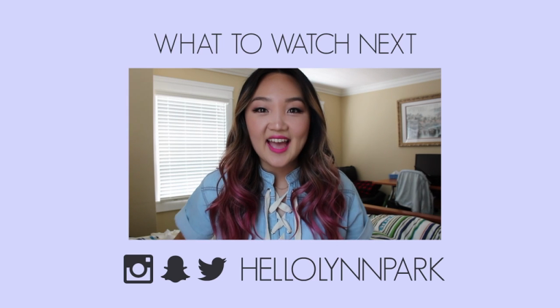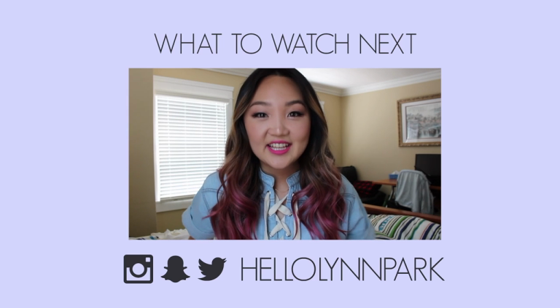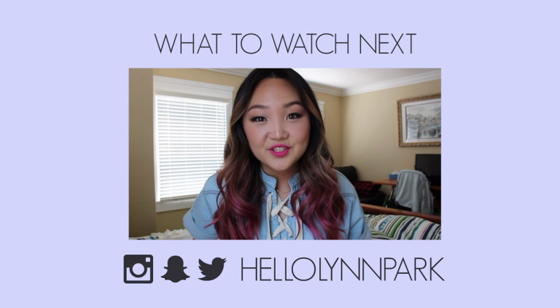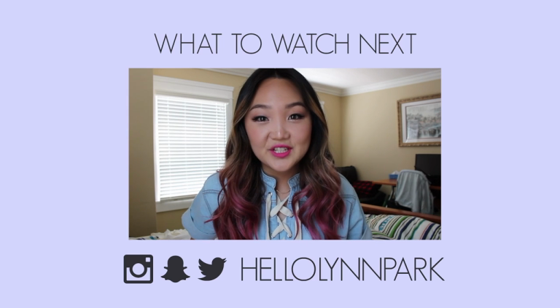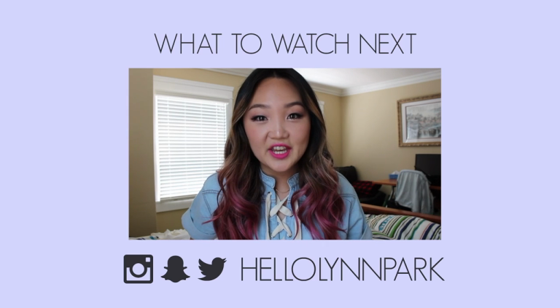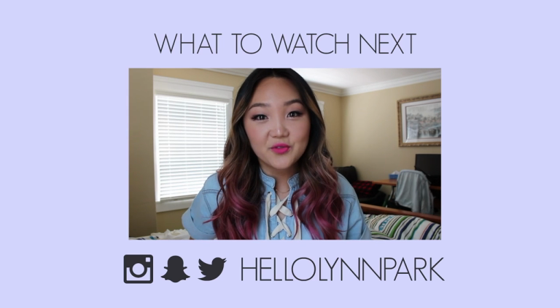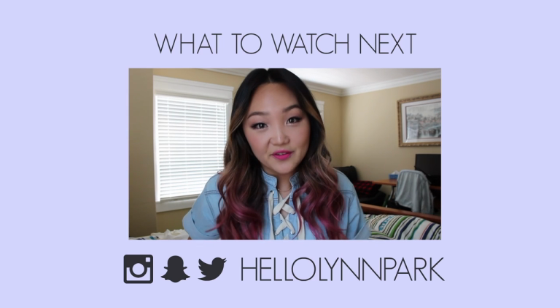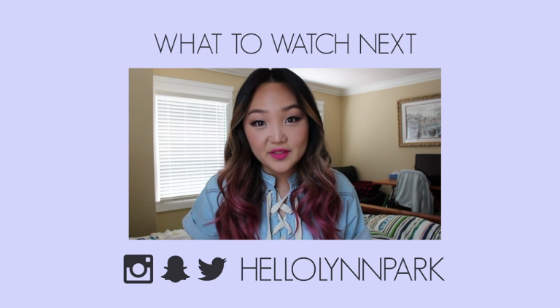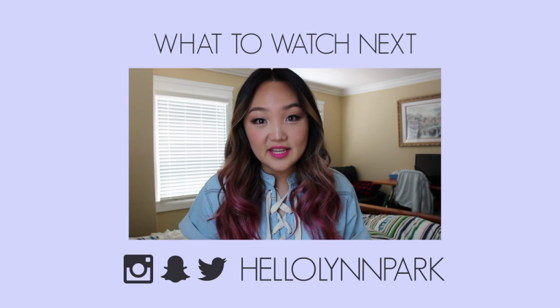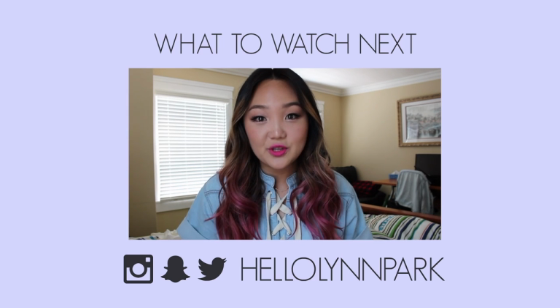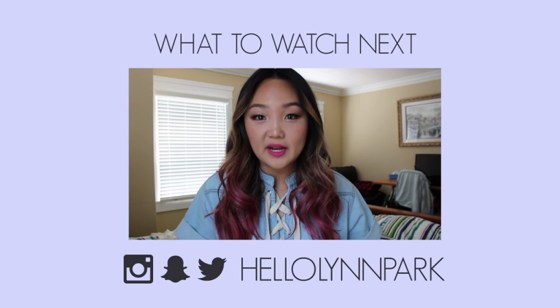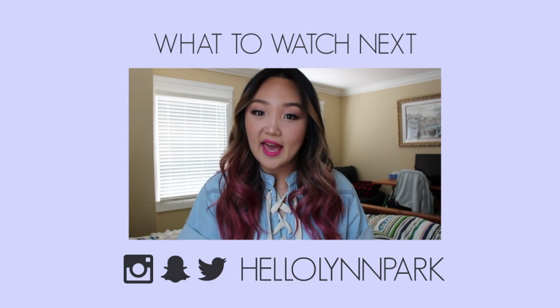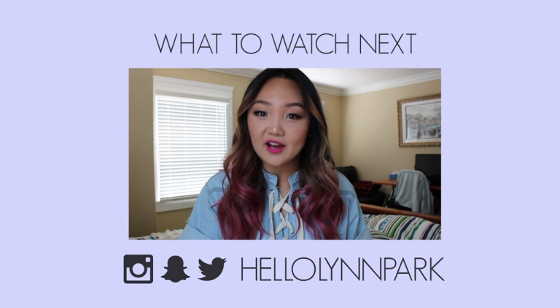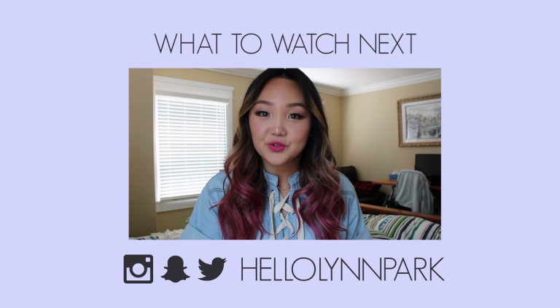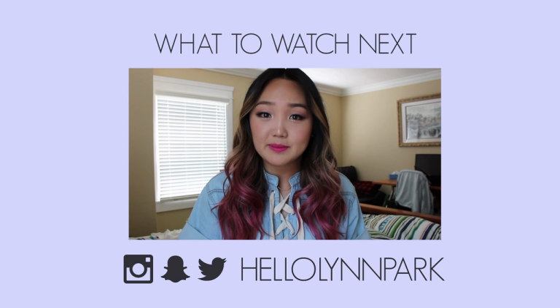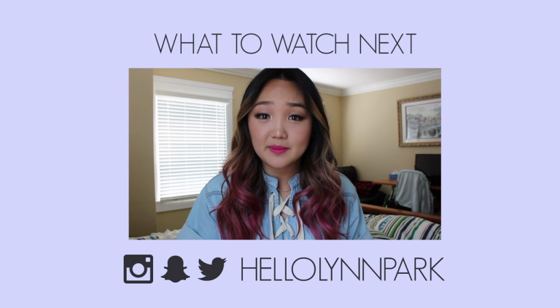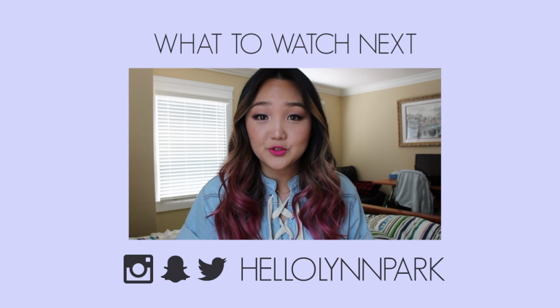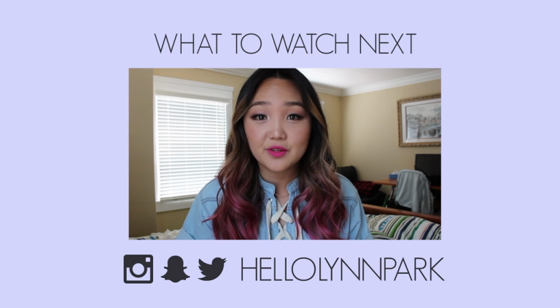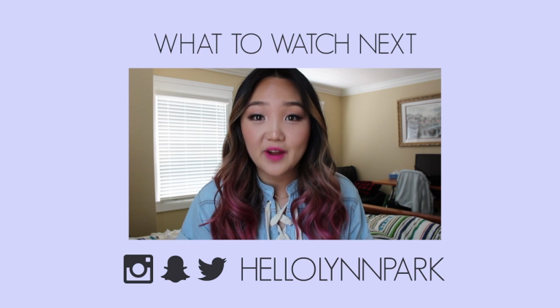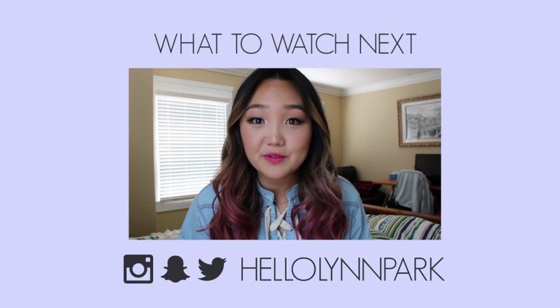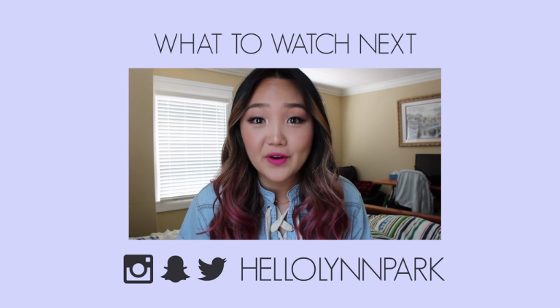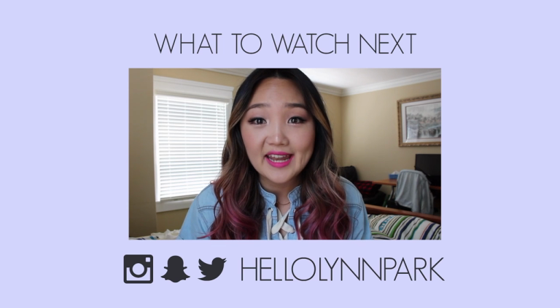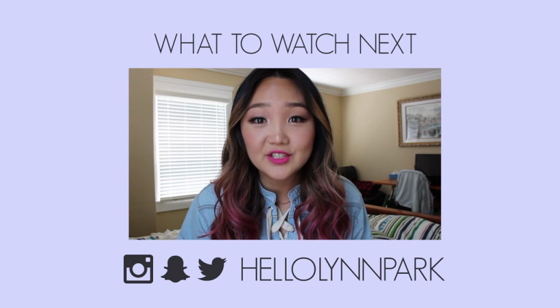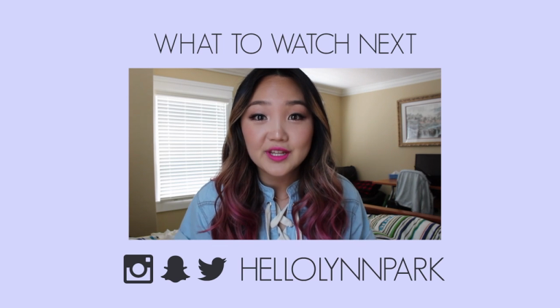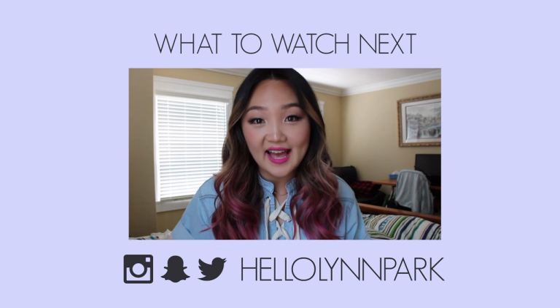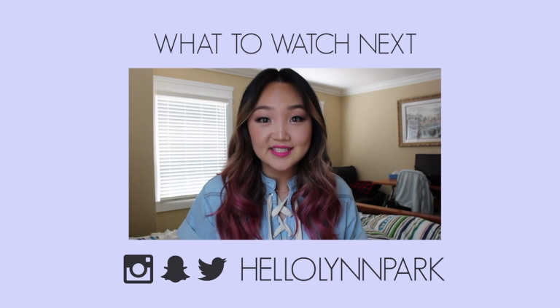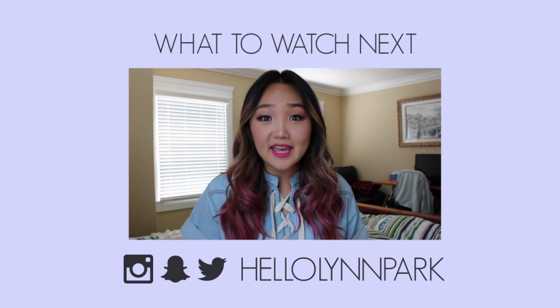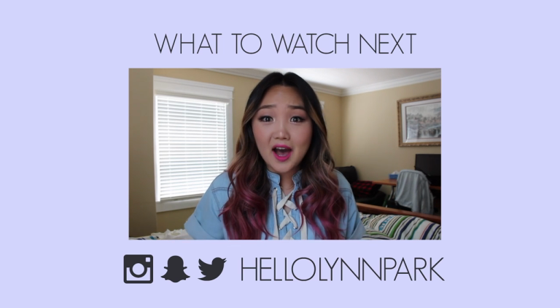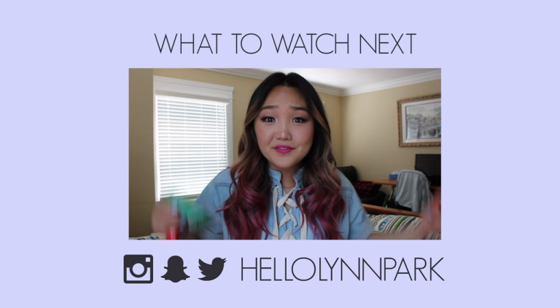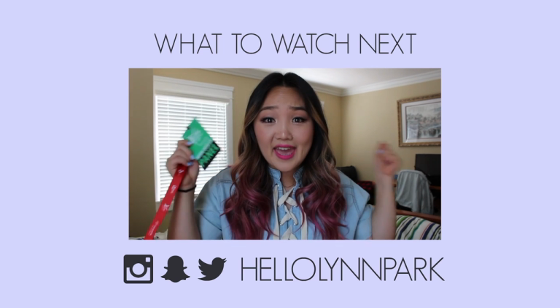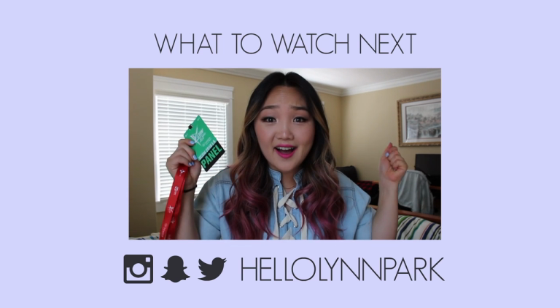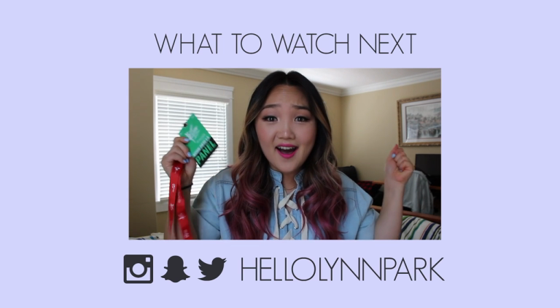I just finished getting ready for the day, so I'm going to head out to grab some lunch with a friend before heading to the last day of KCON!